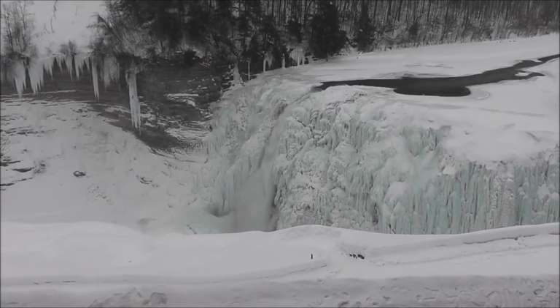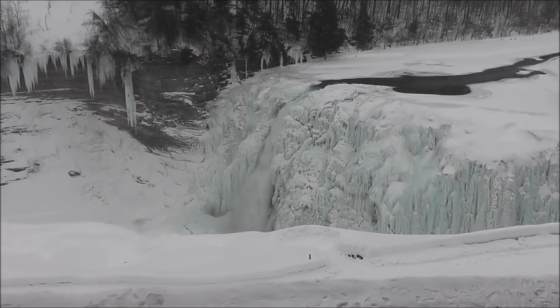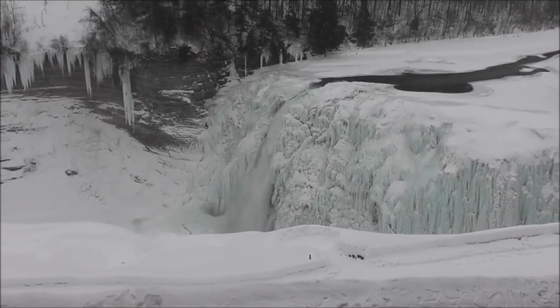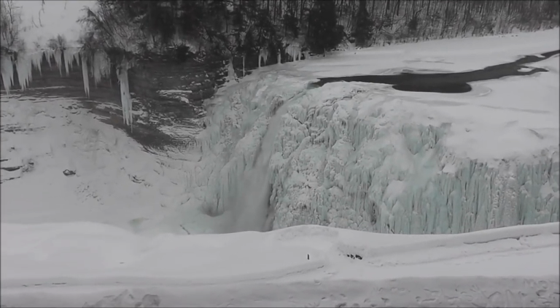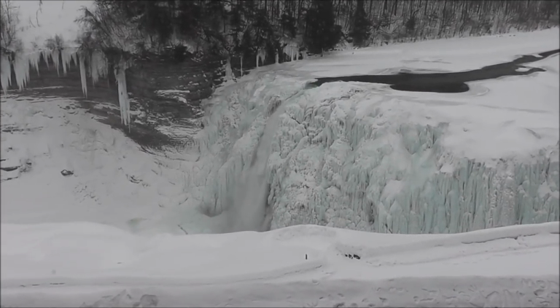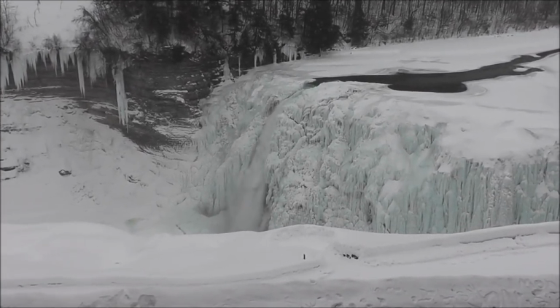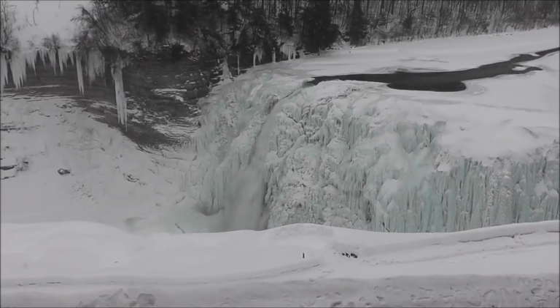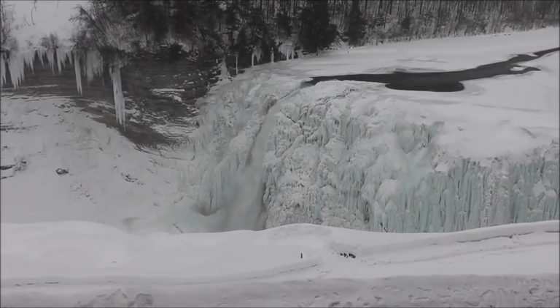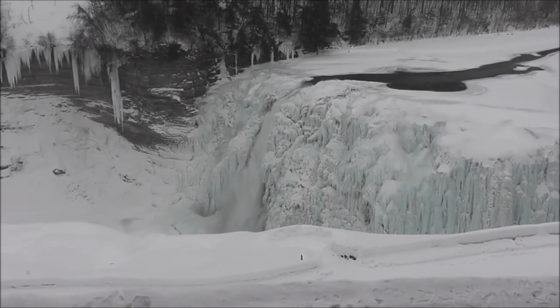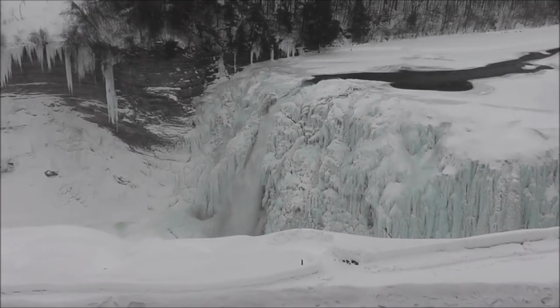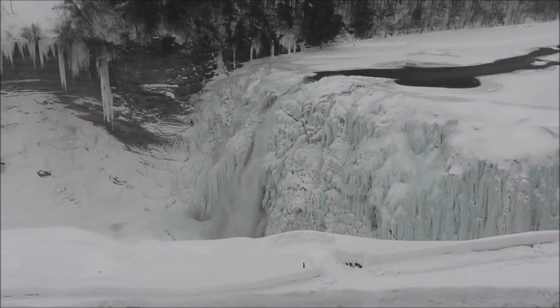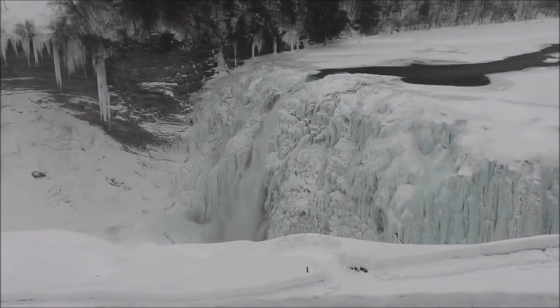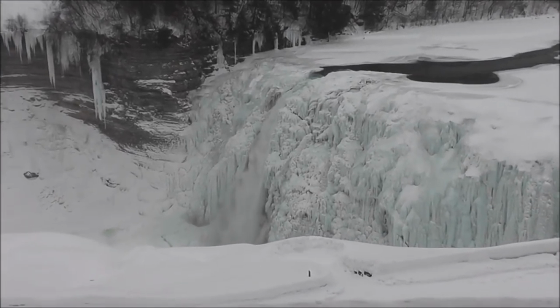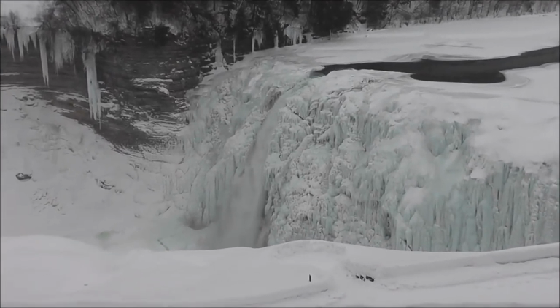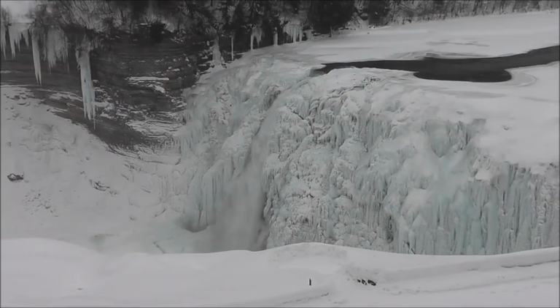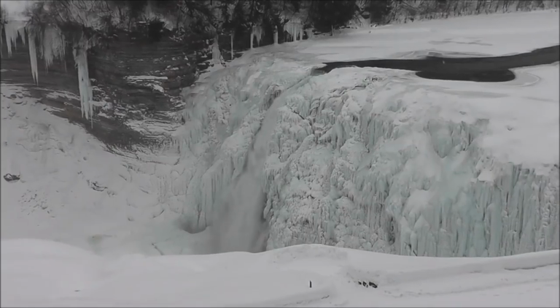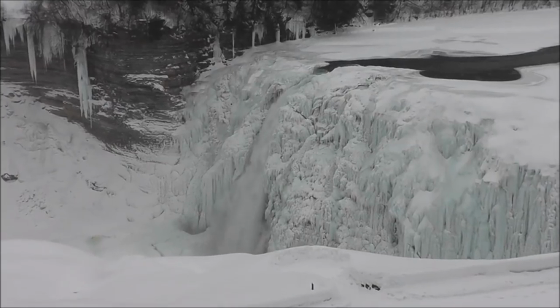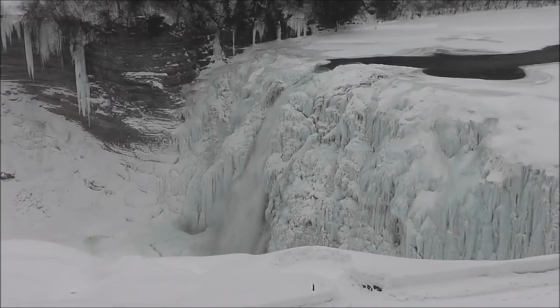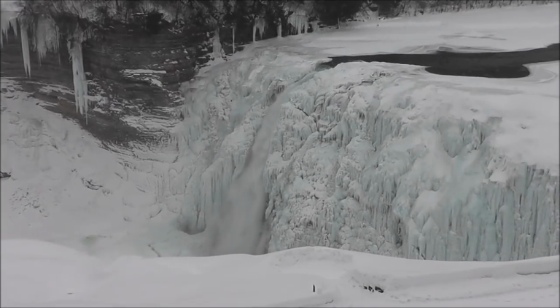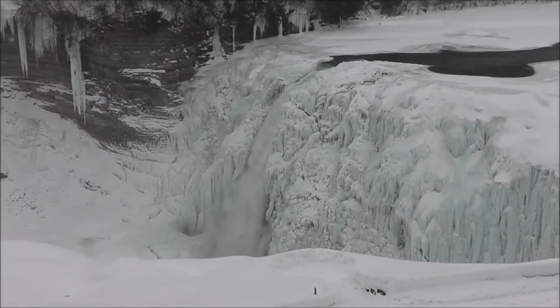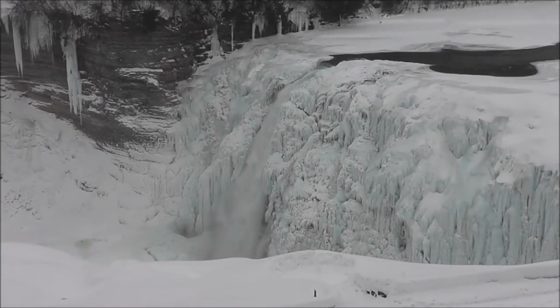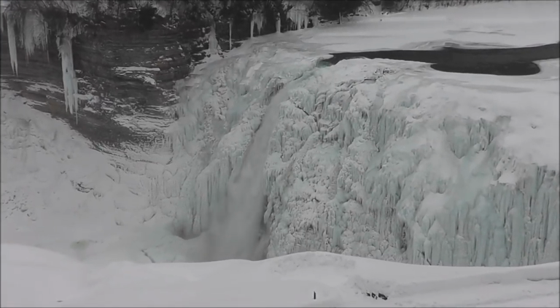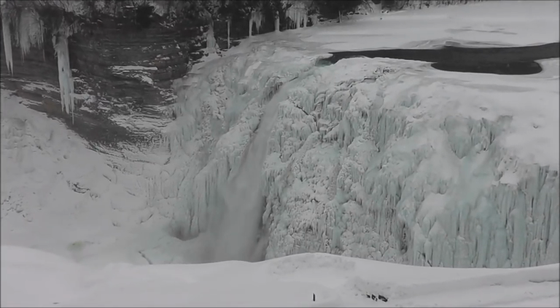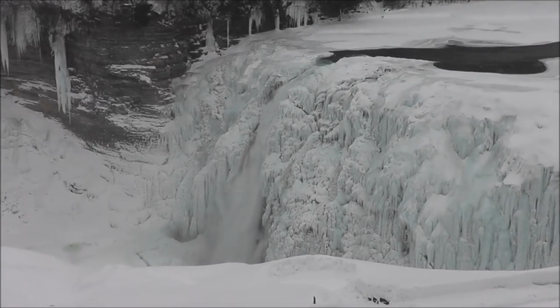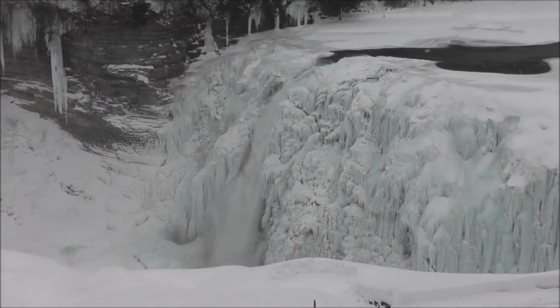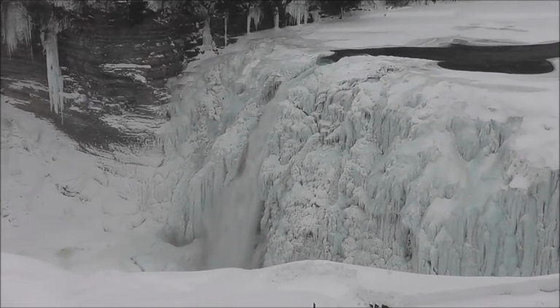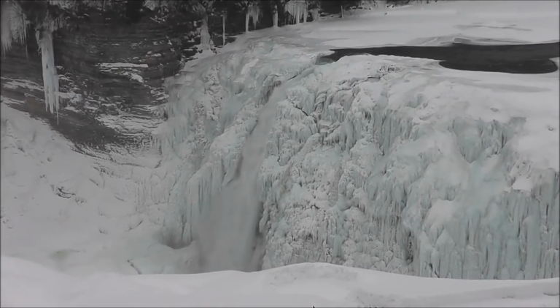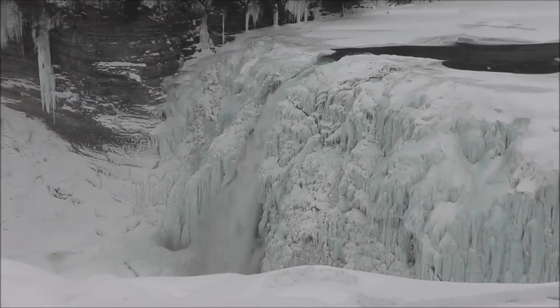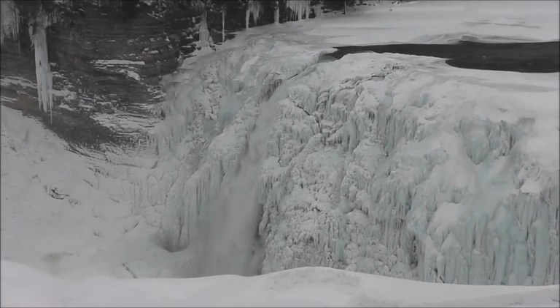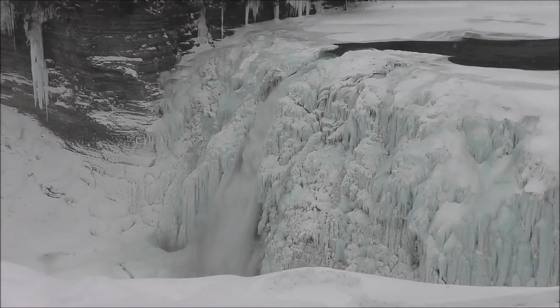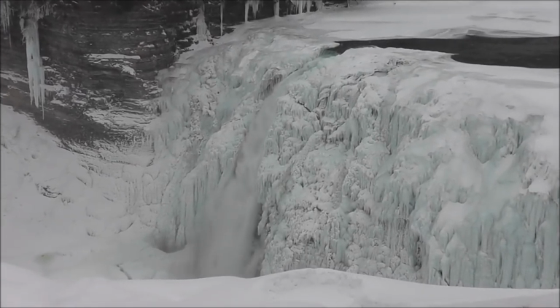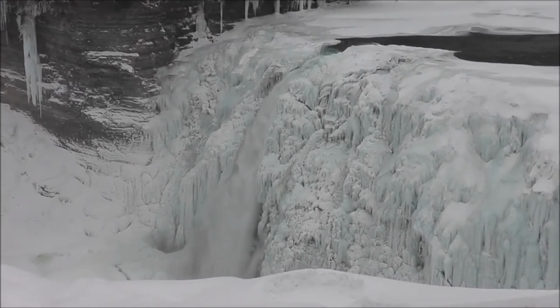There's the Middle Falls. Just one little area for the water to go over.